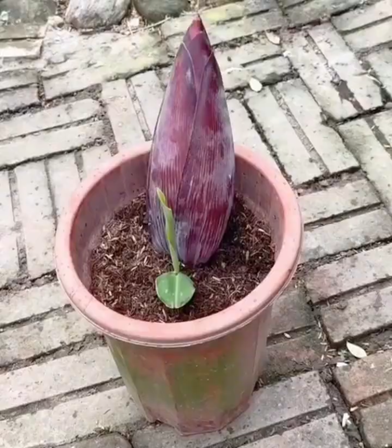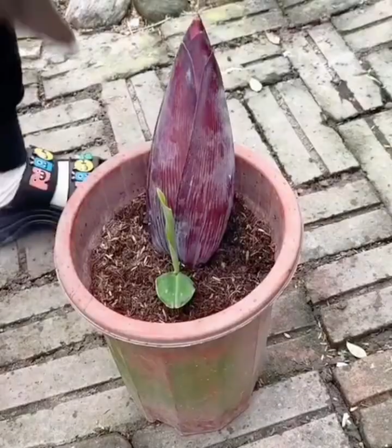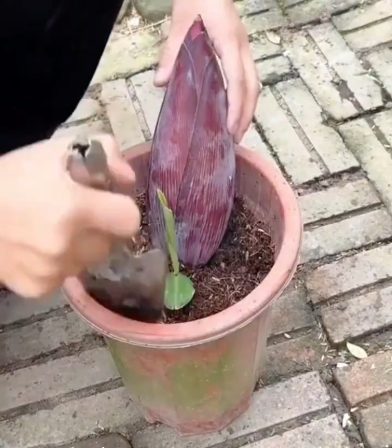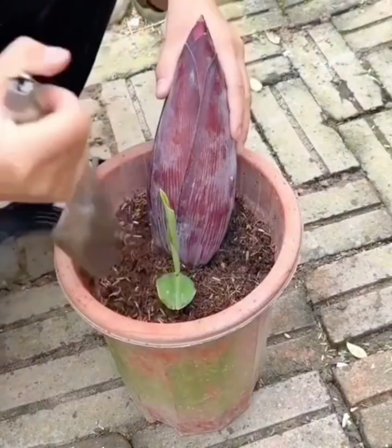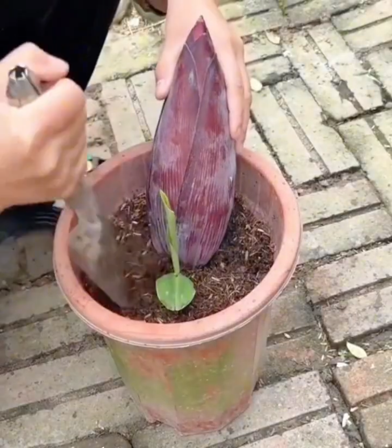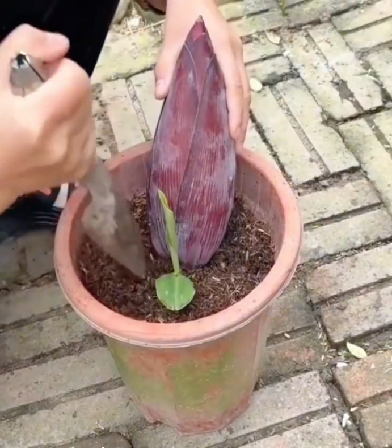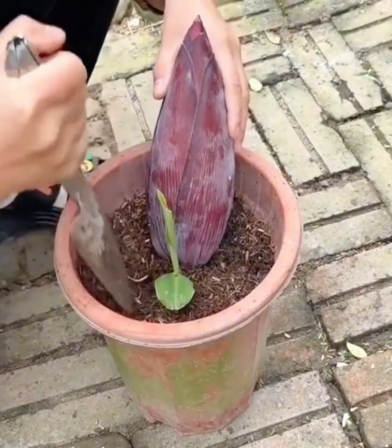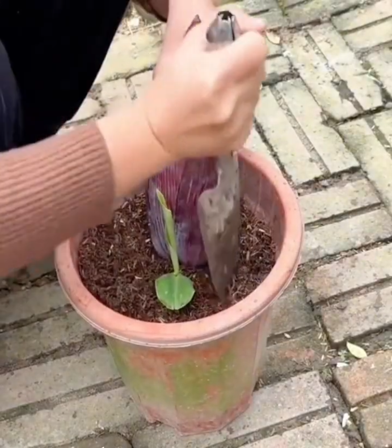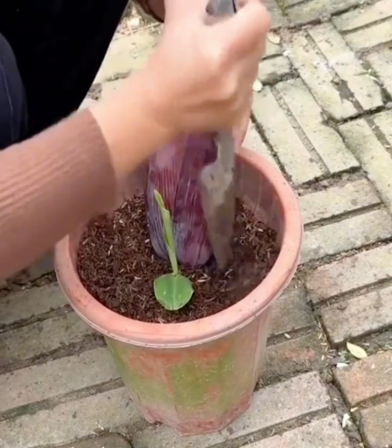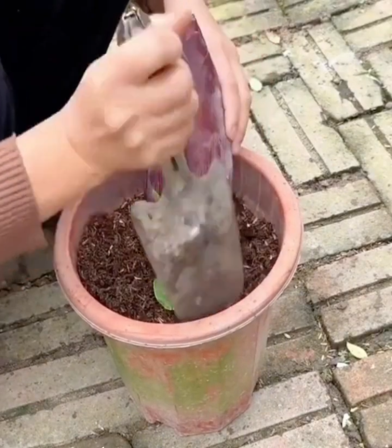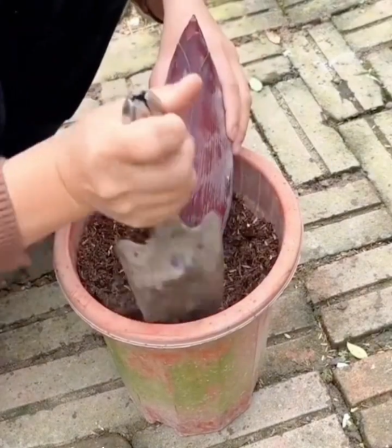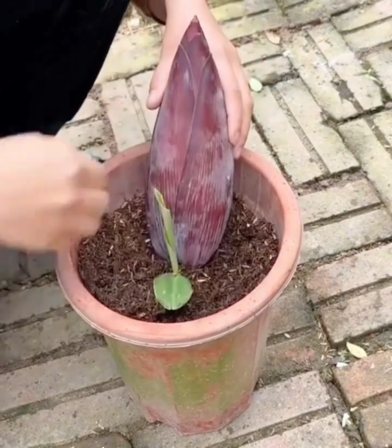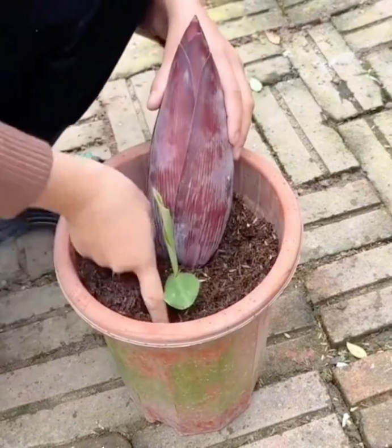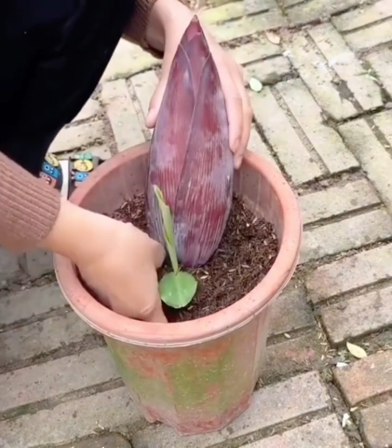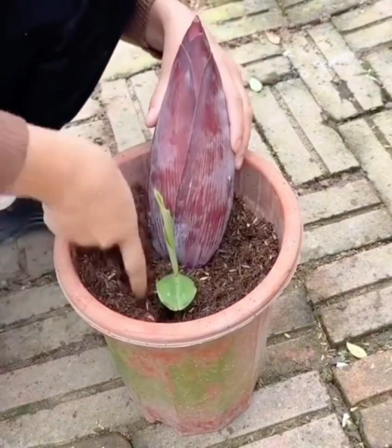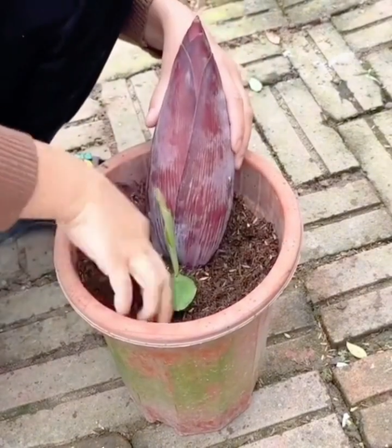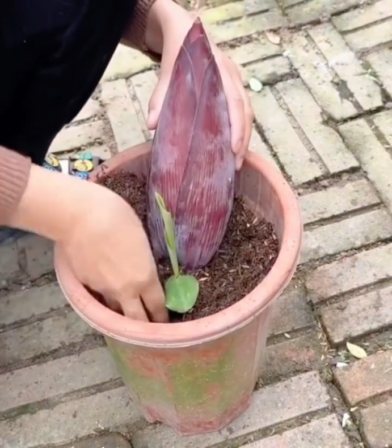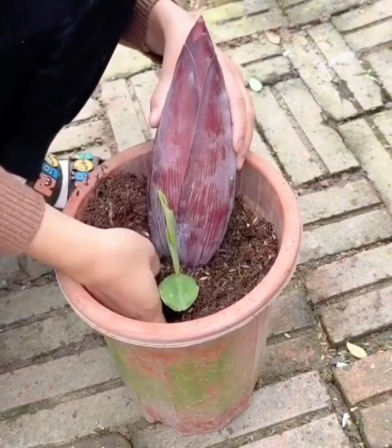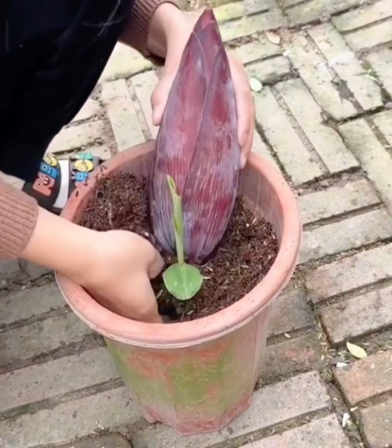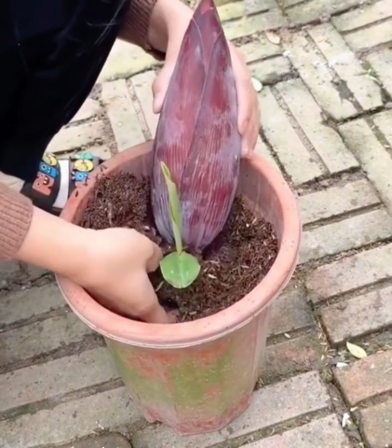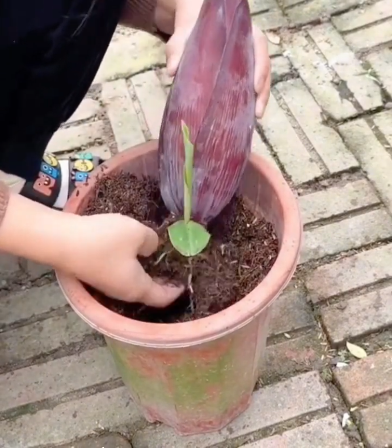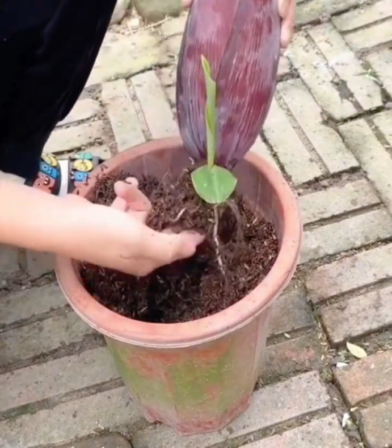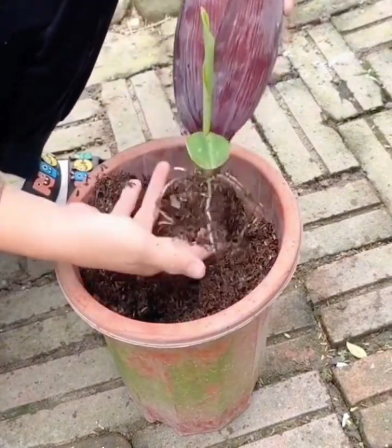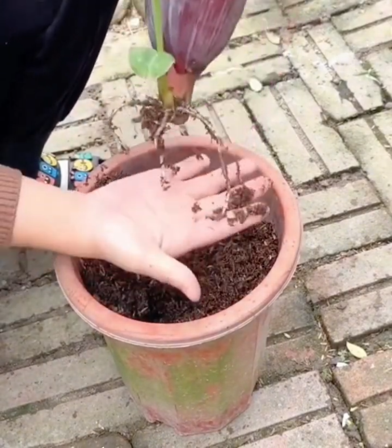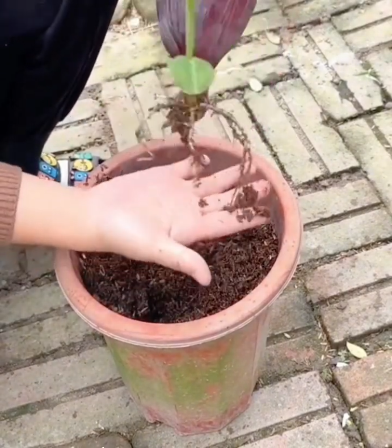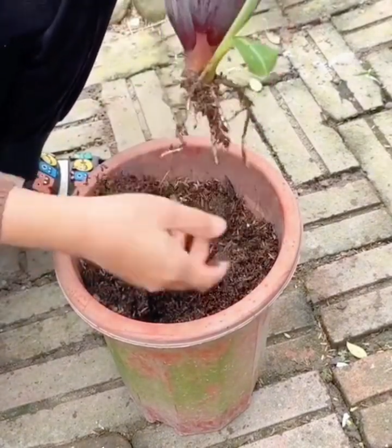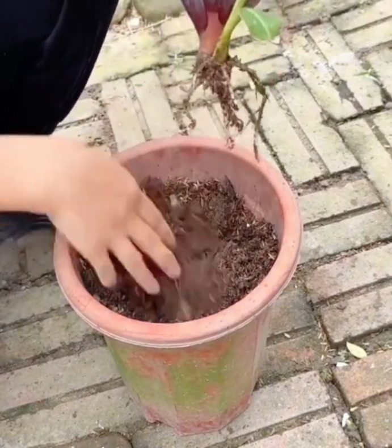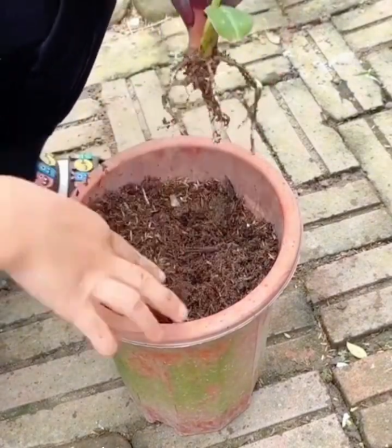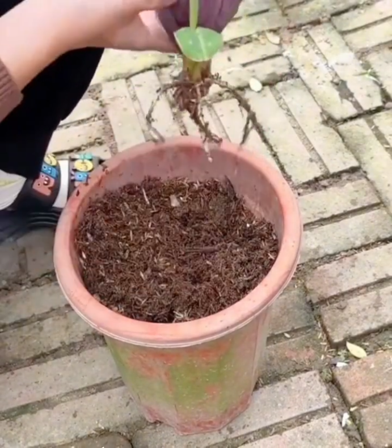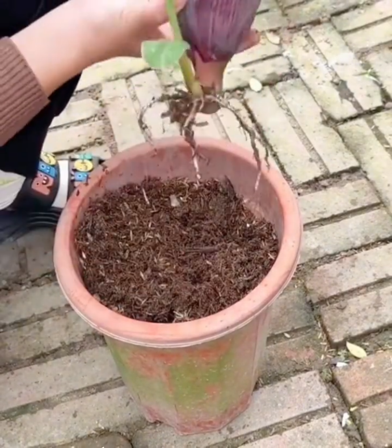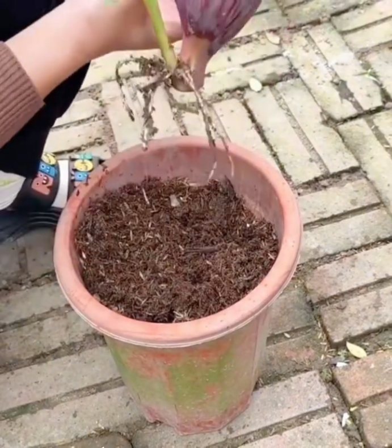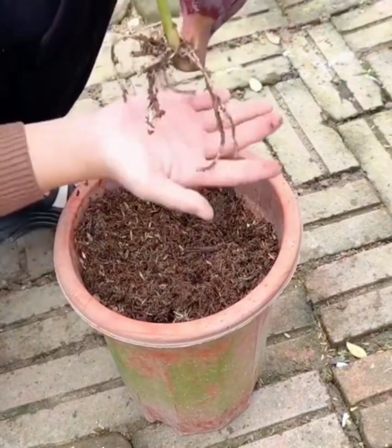Now it's time to transfer the growing banana into a bigger pot so that the banana can freely grow.